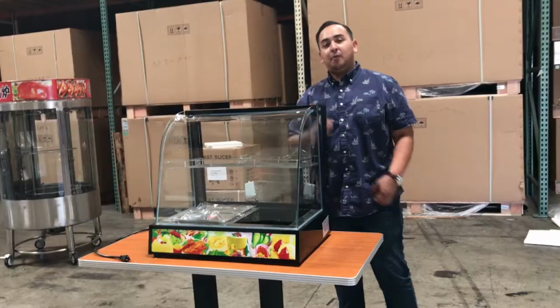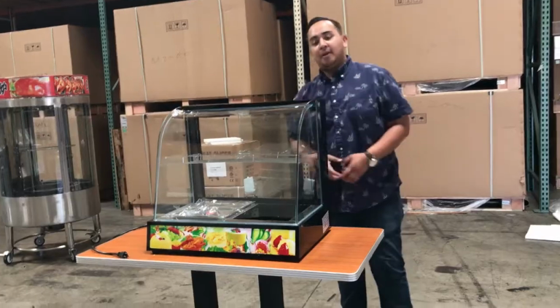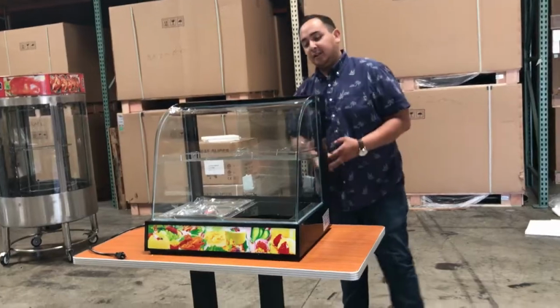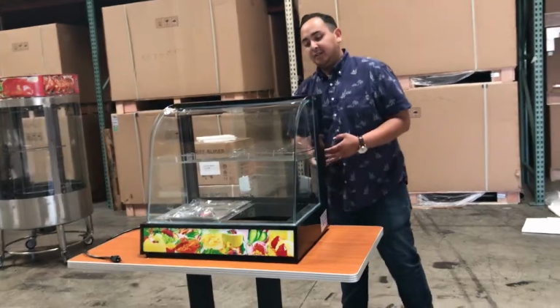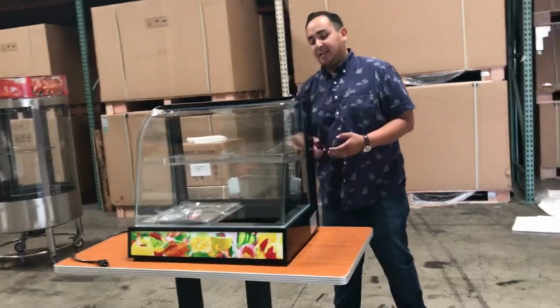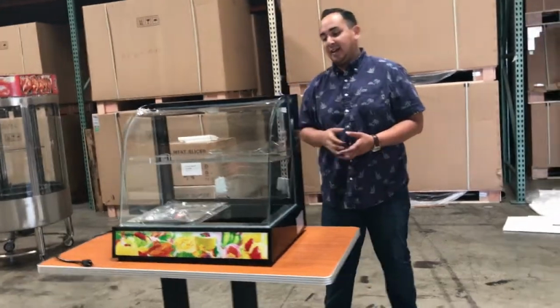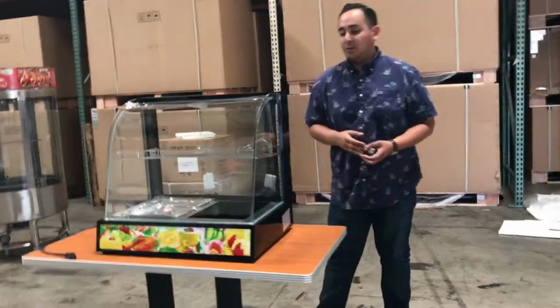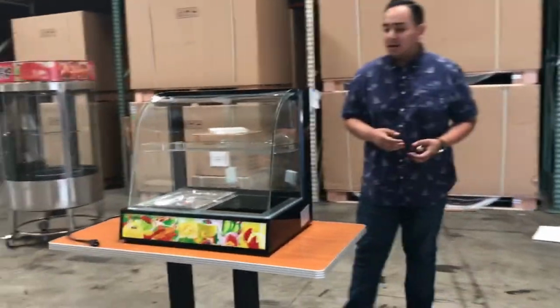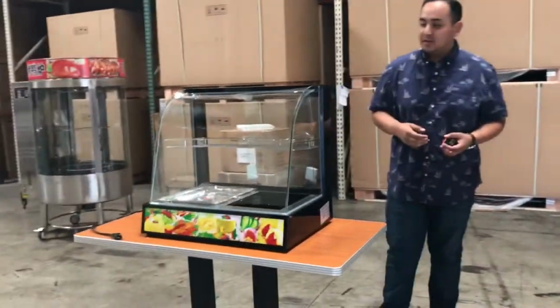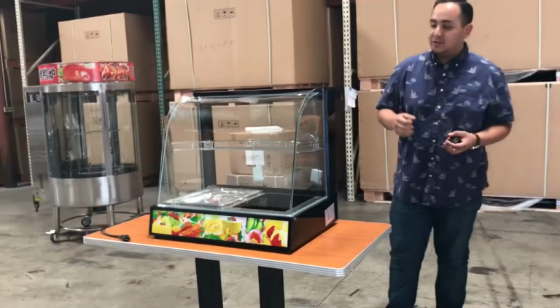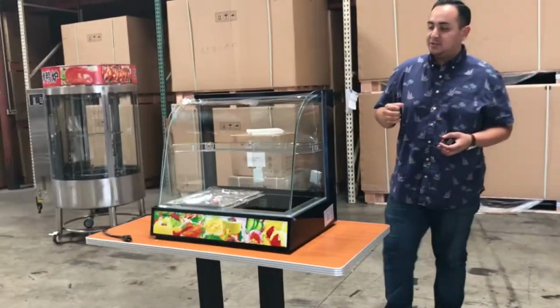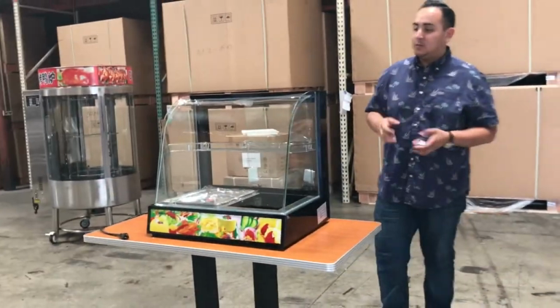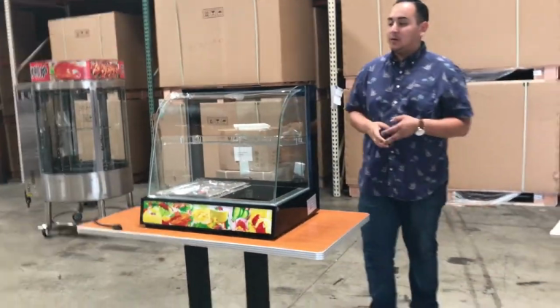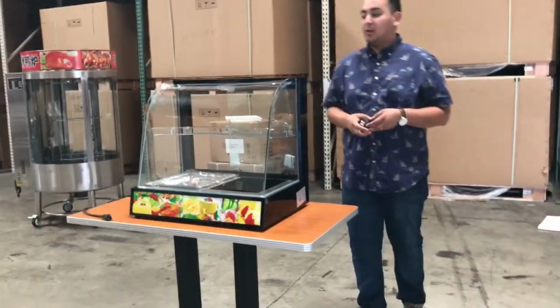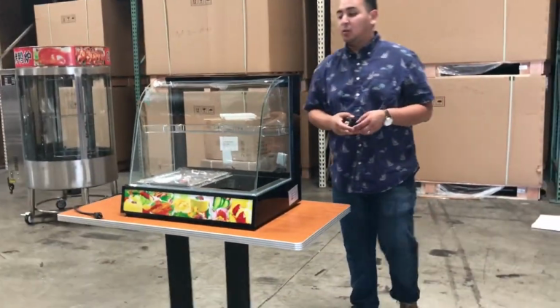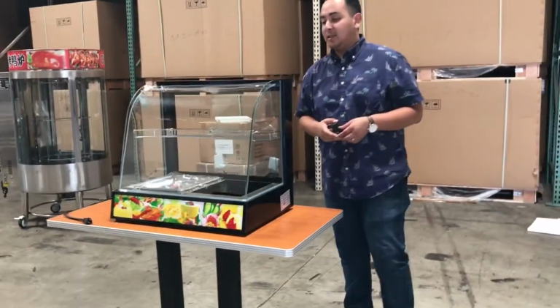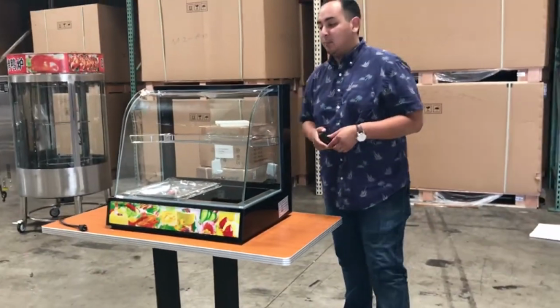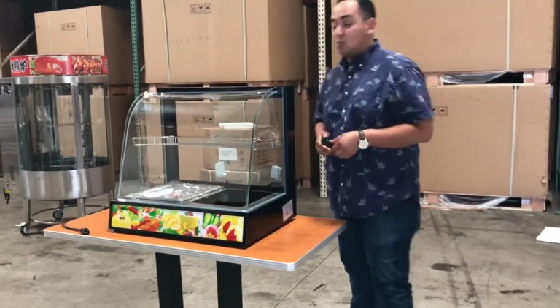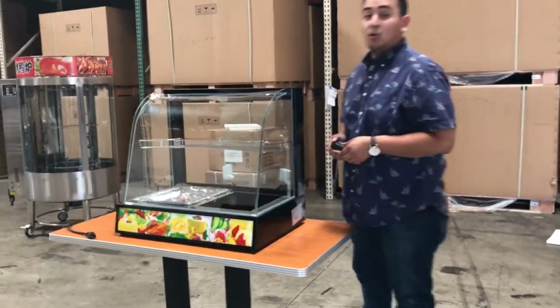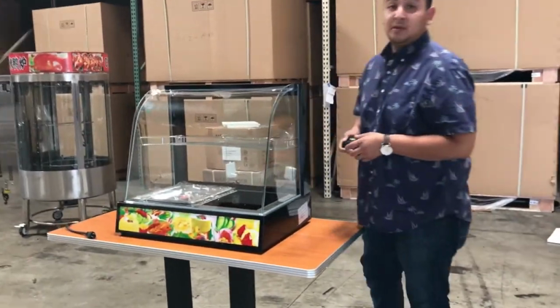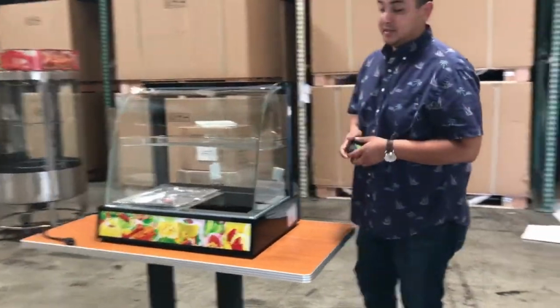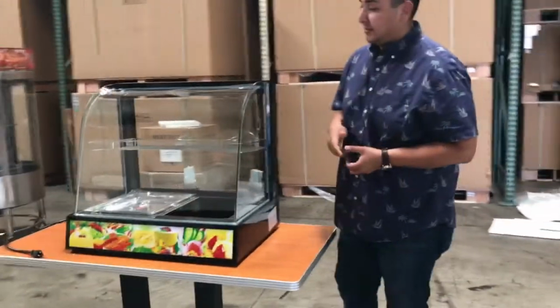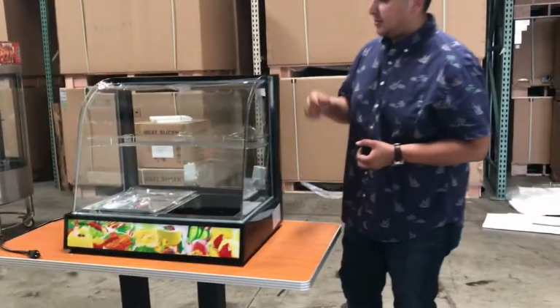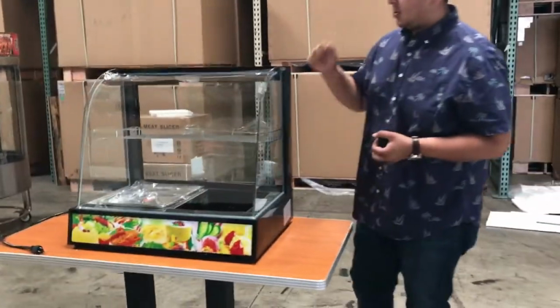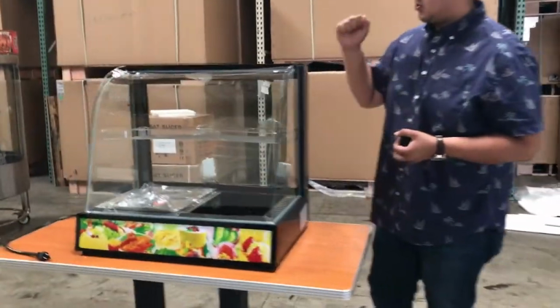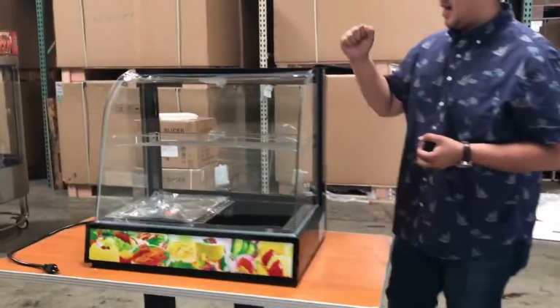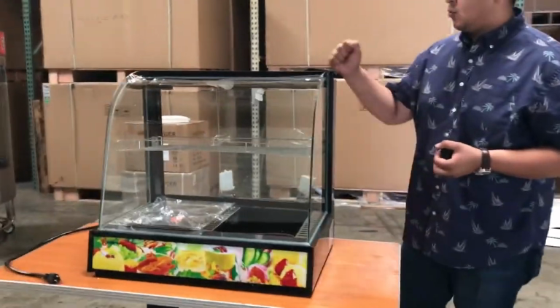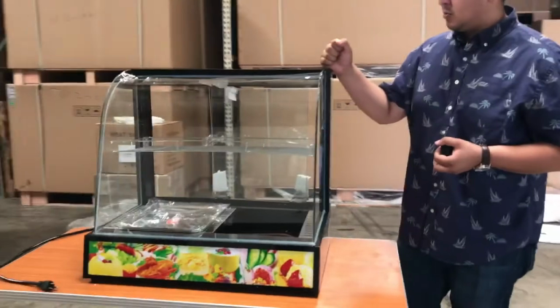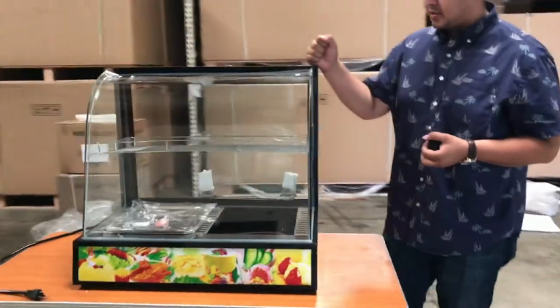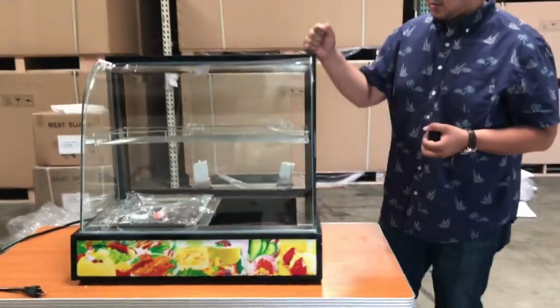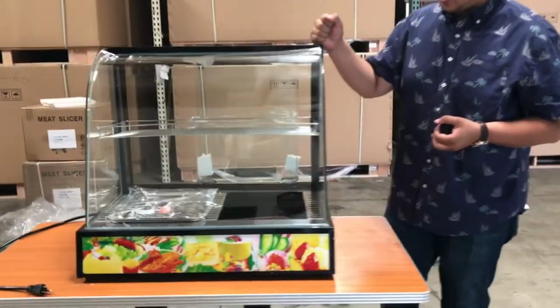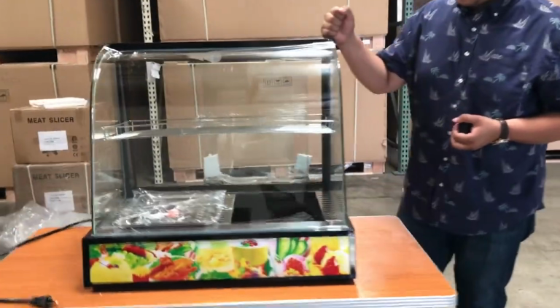Hi everyone, how are you doing today? Here we are introducing you to one of our Cooler Depot warmers. These are our dry warmers countertop.